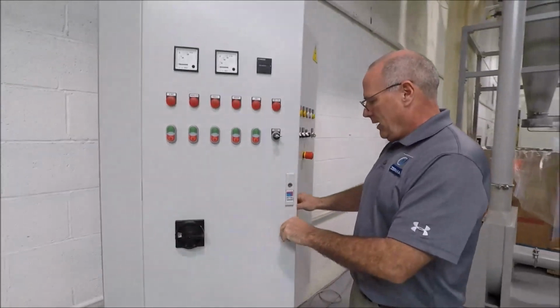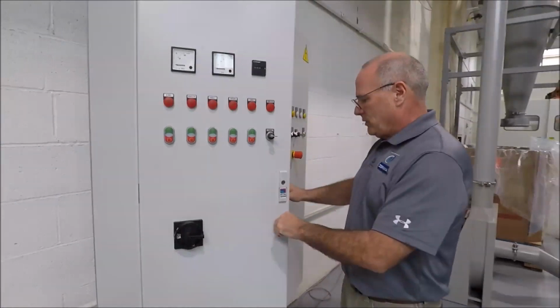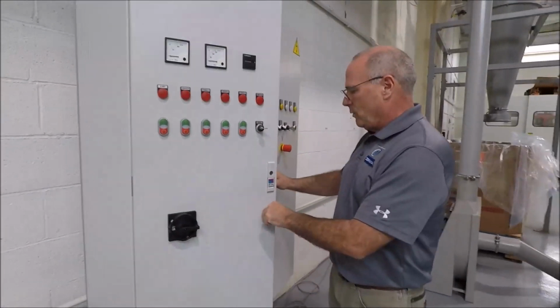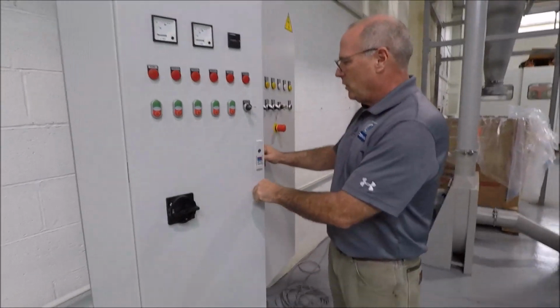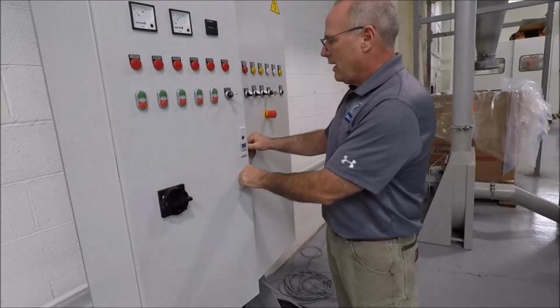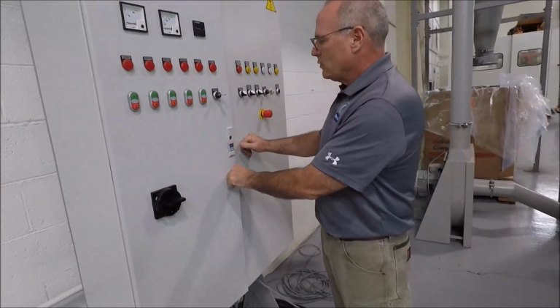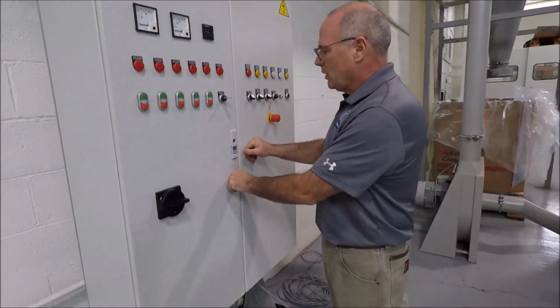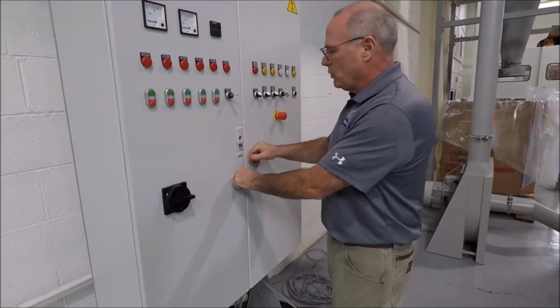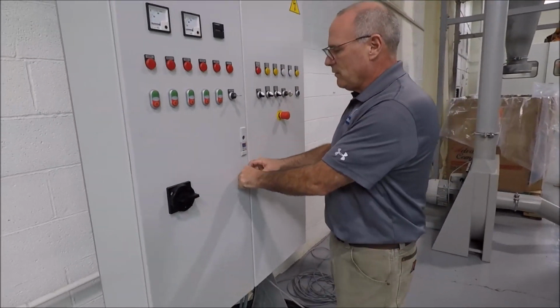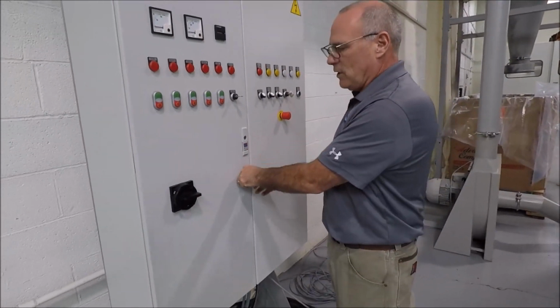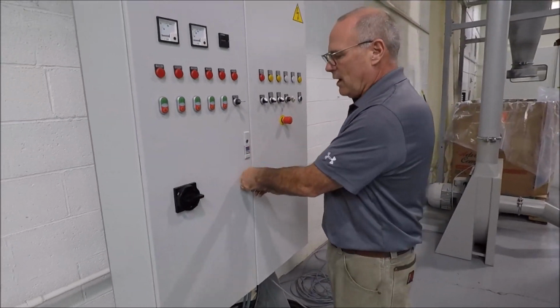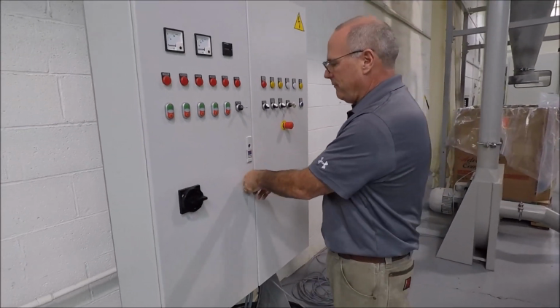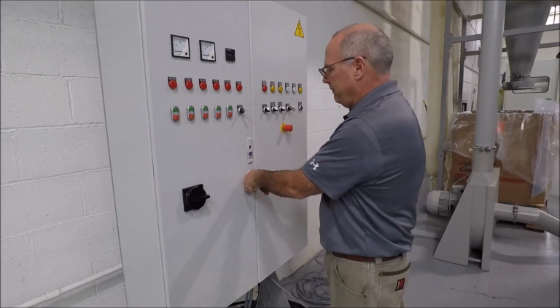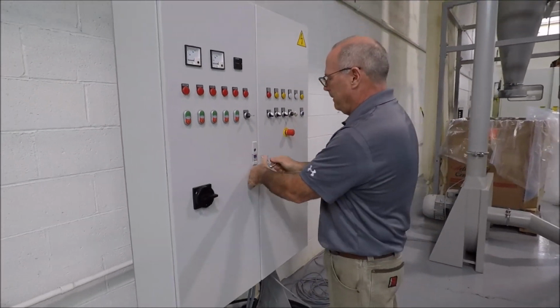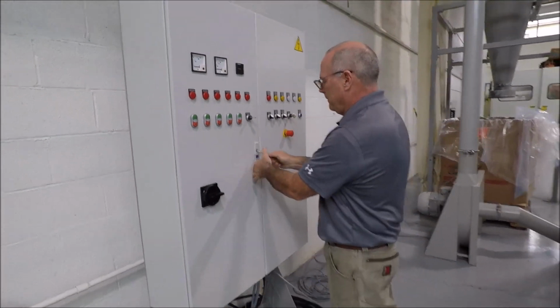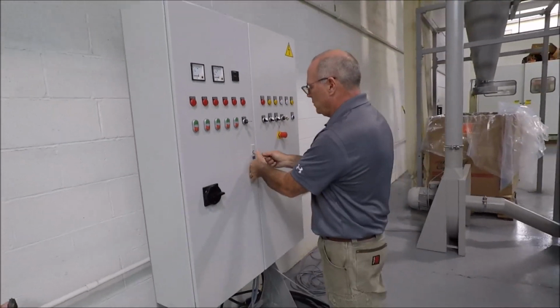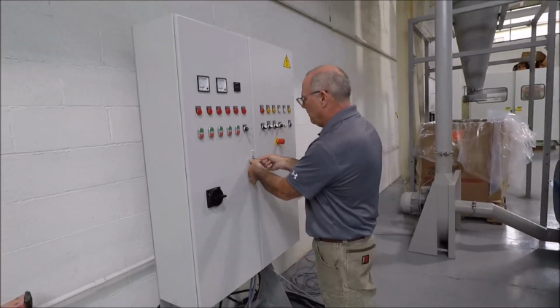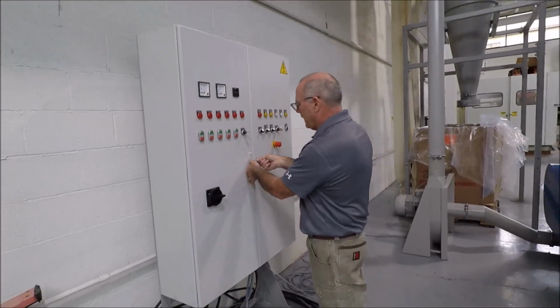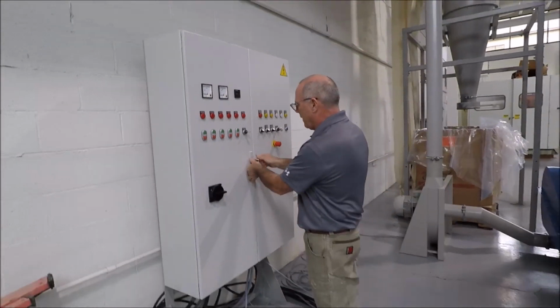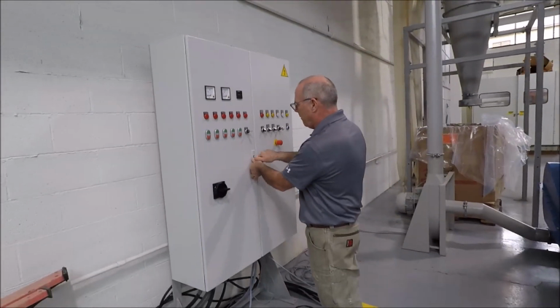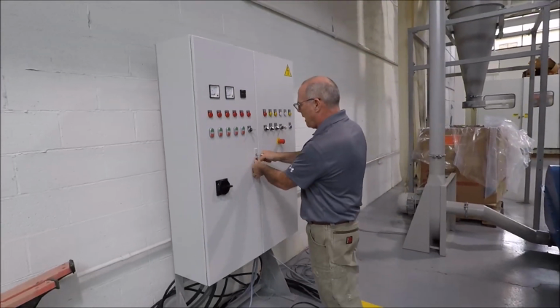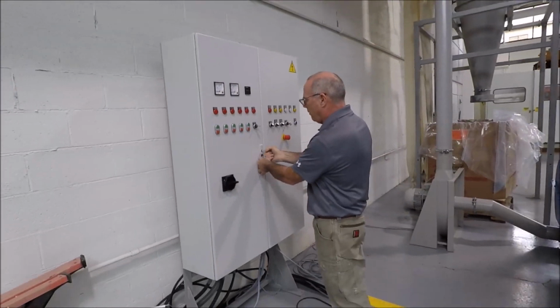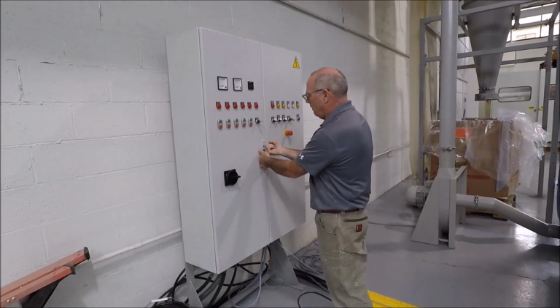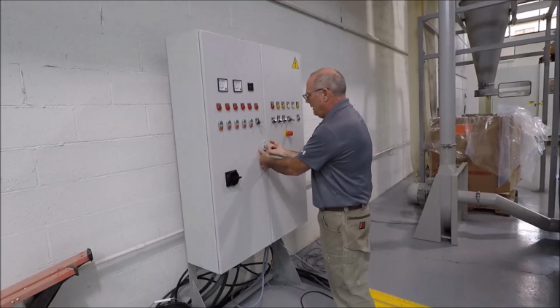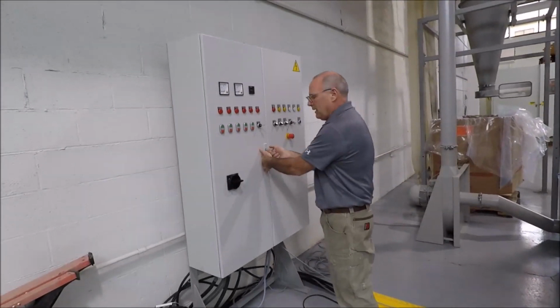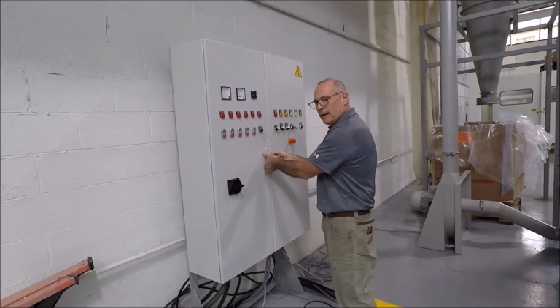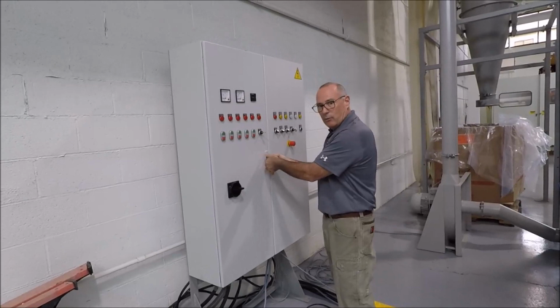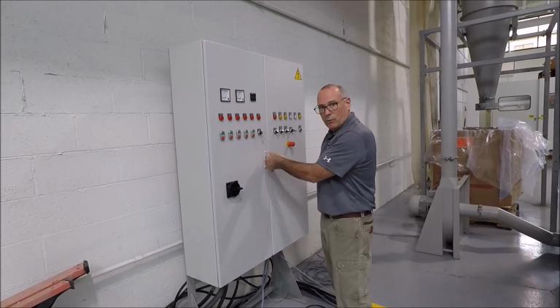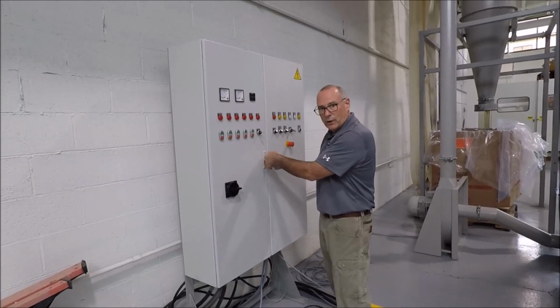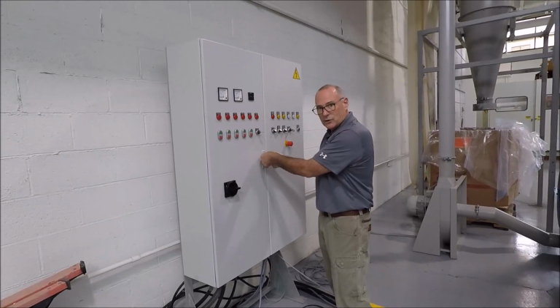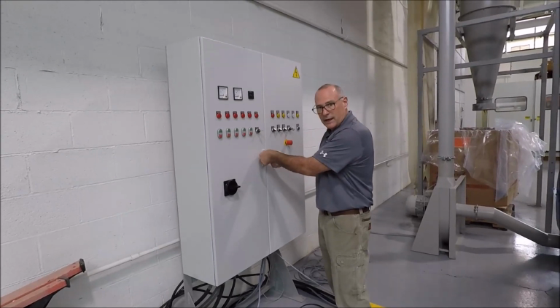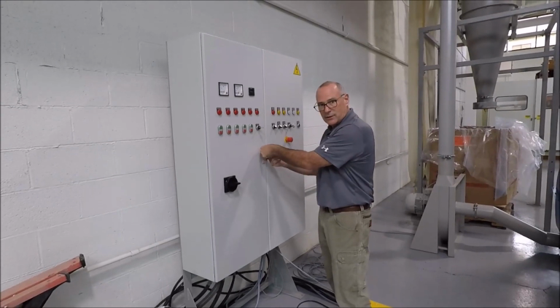What we're going to do now is close everything off, turn the power back on, and then we'll run your test.